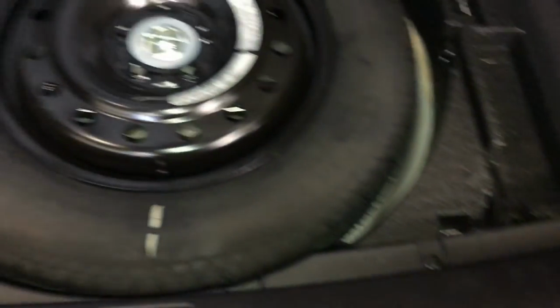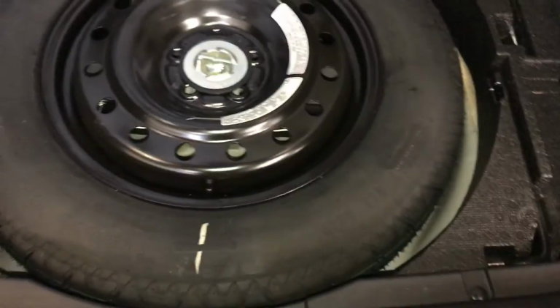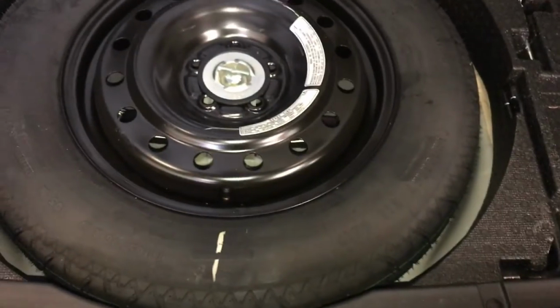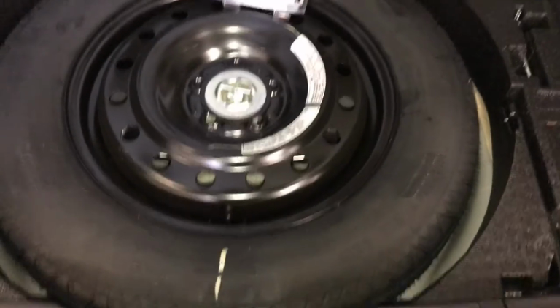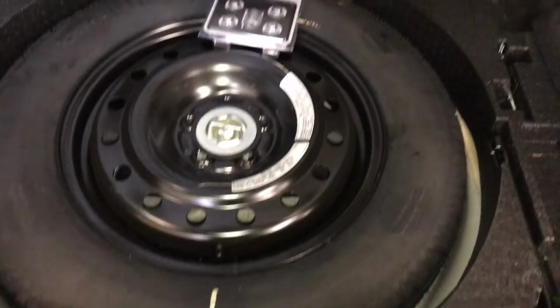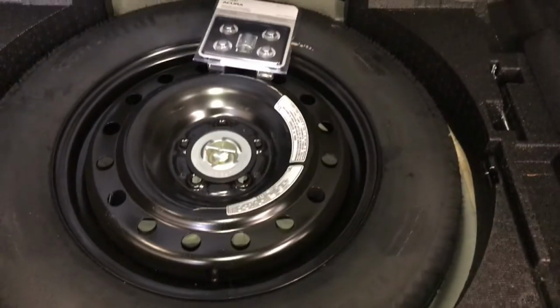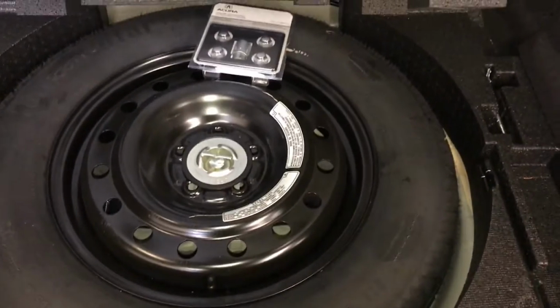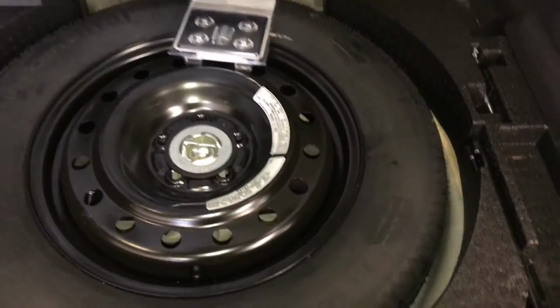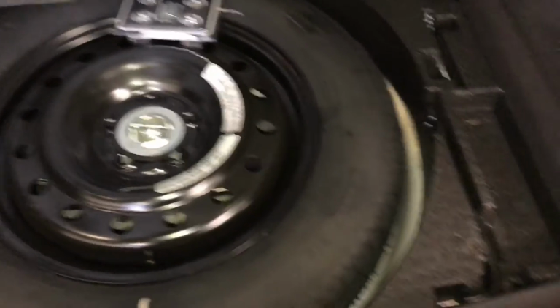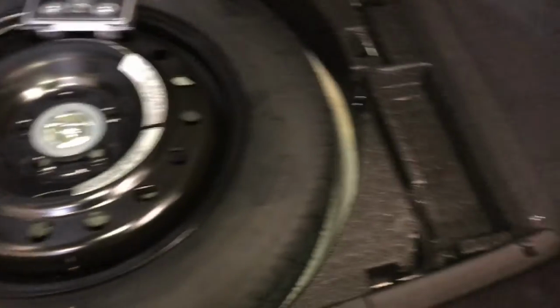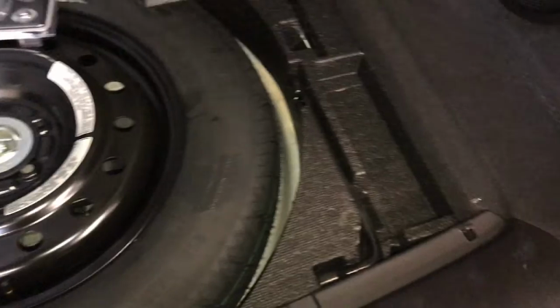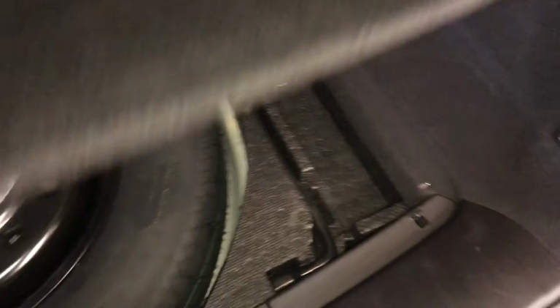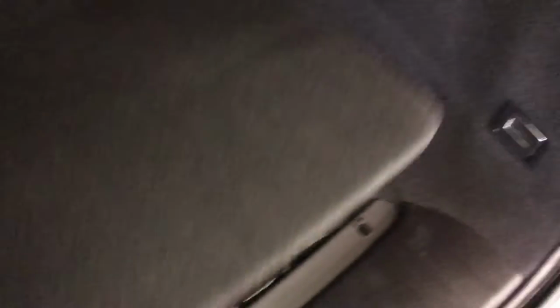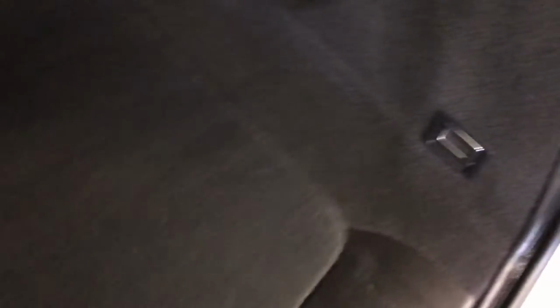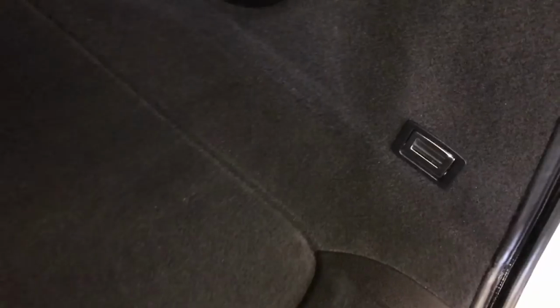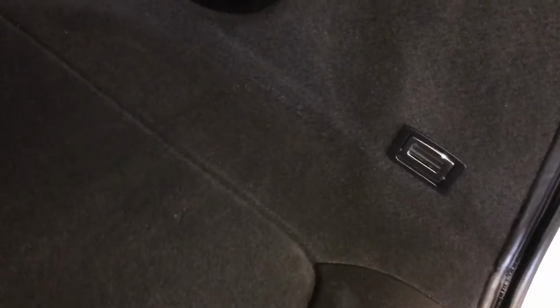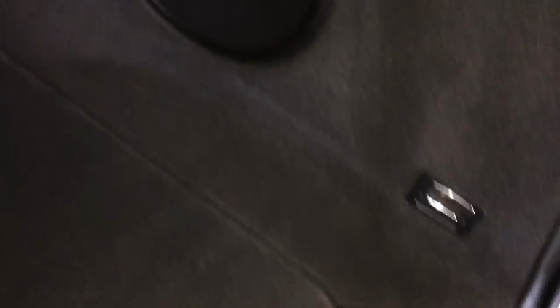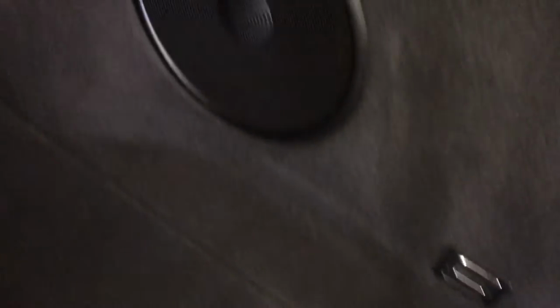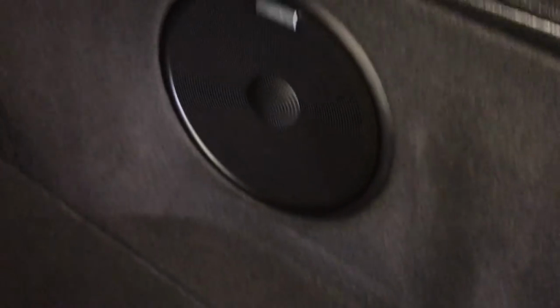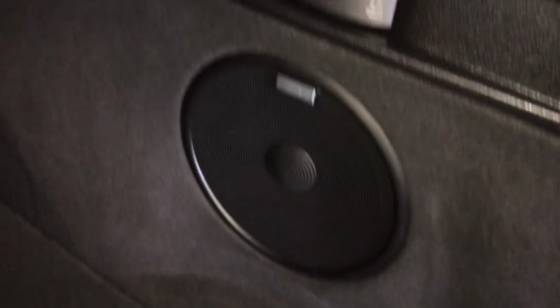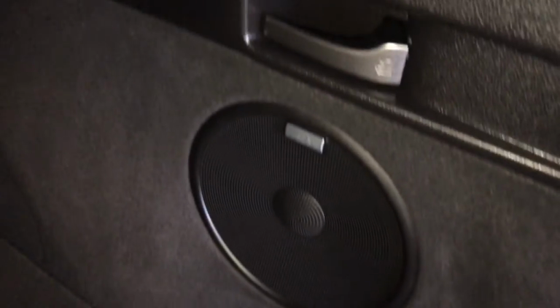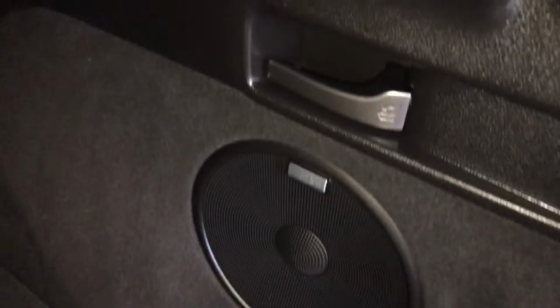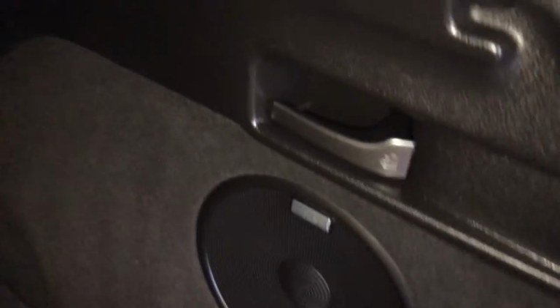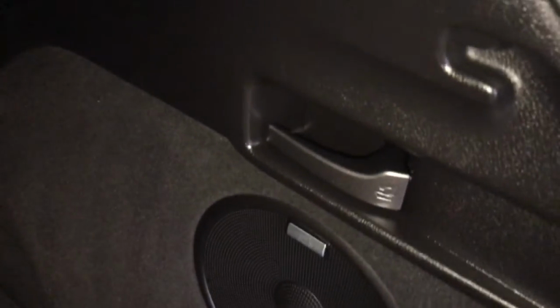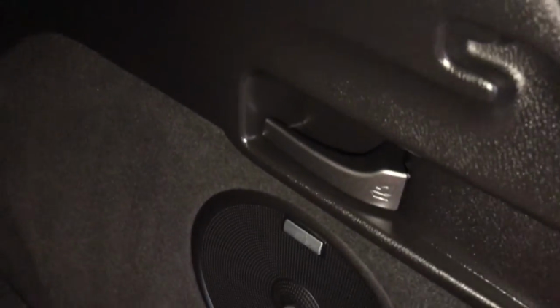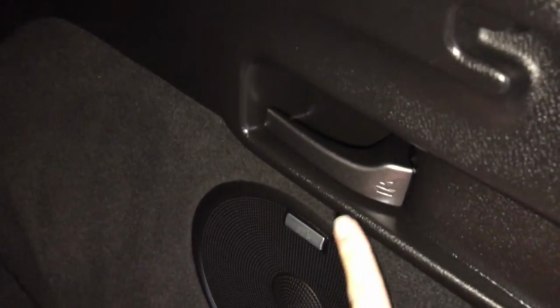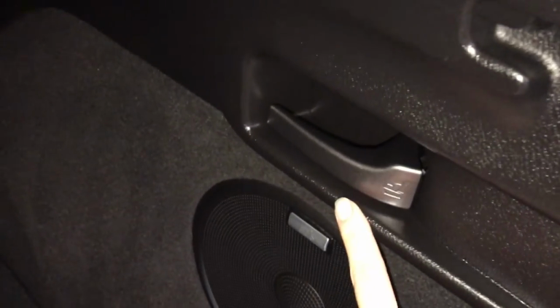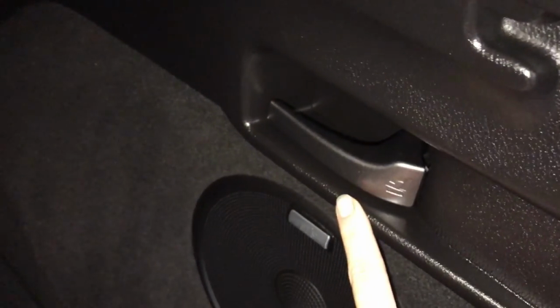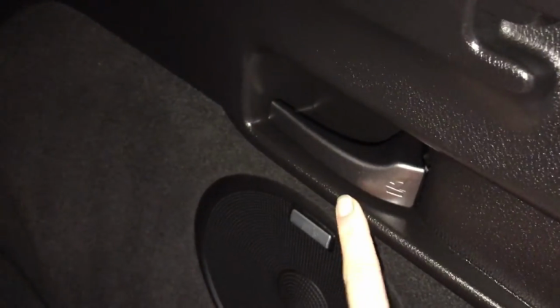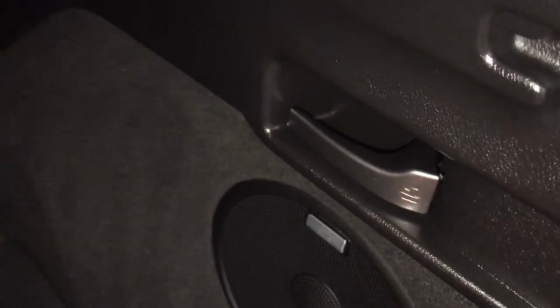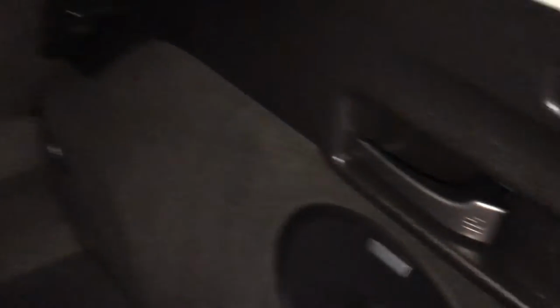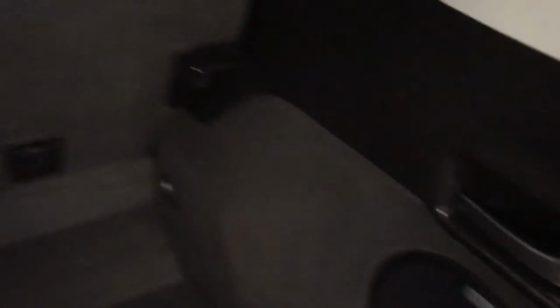Spare tire and jack located underneath the floor, cargo tie-downs, and levers to fold in the back corresponding seats.